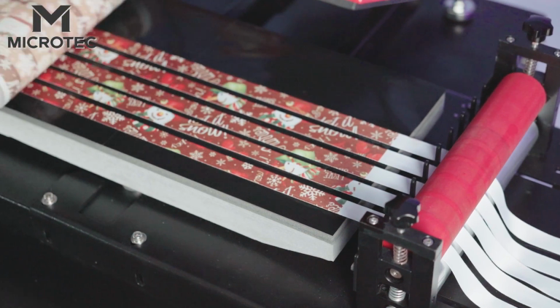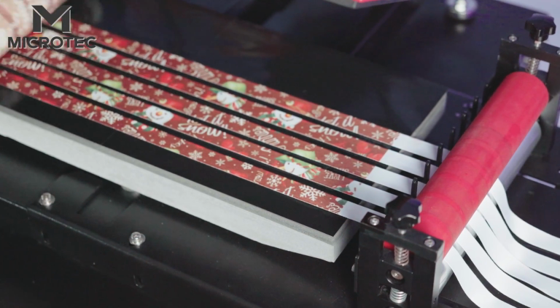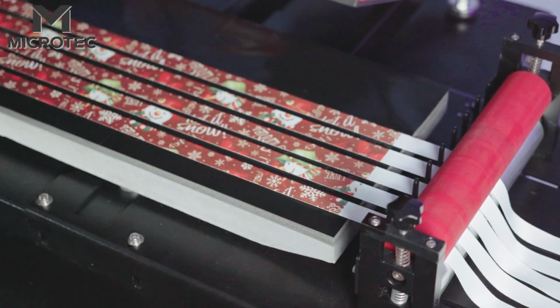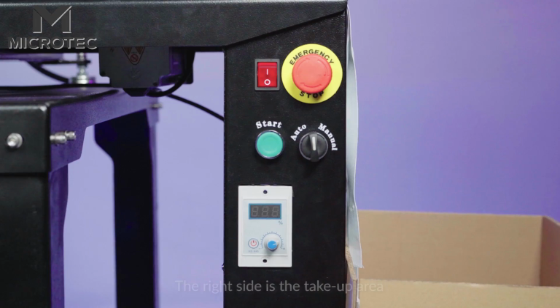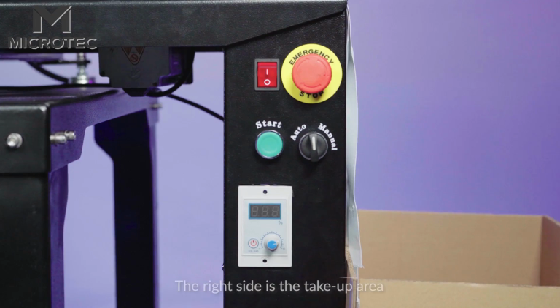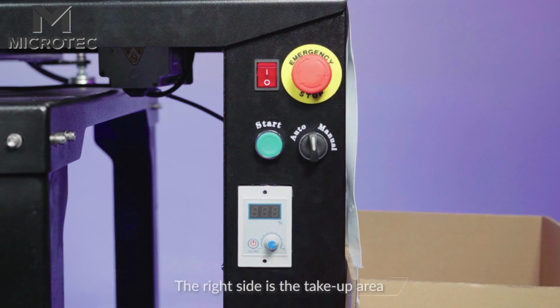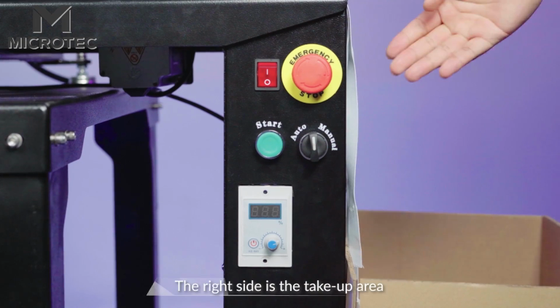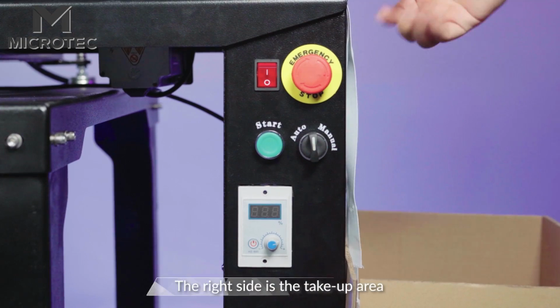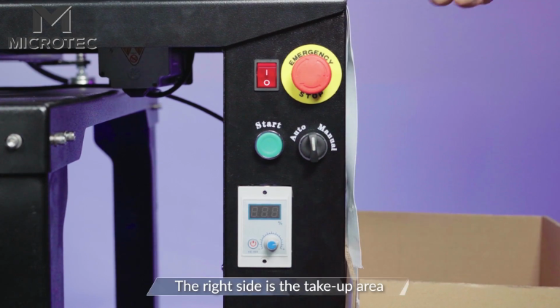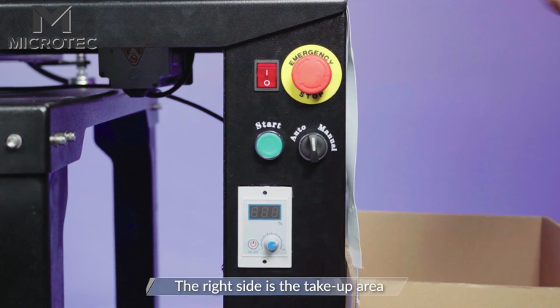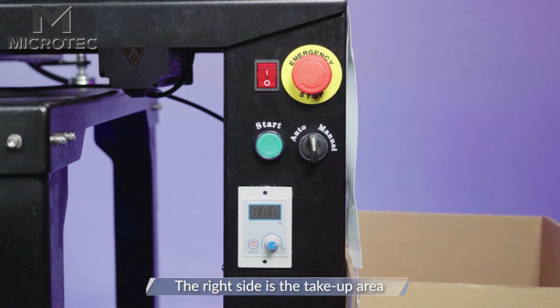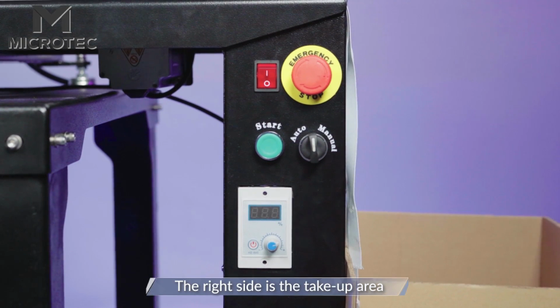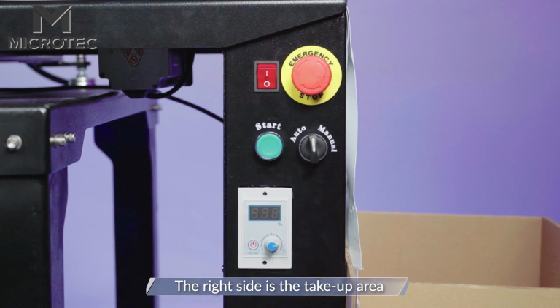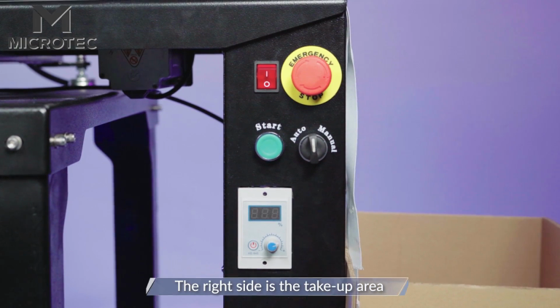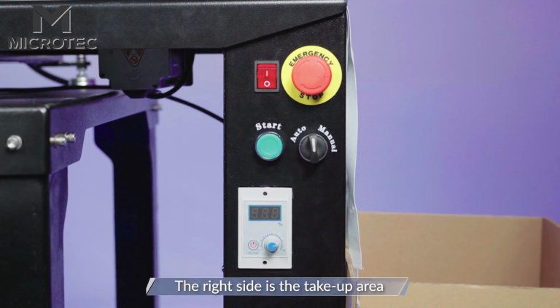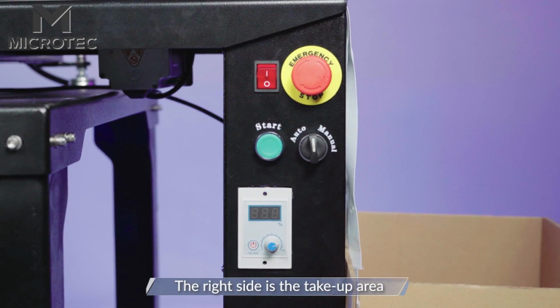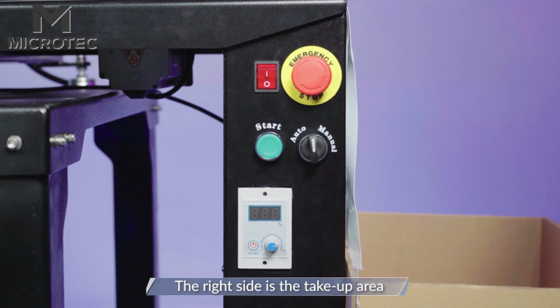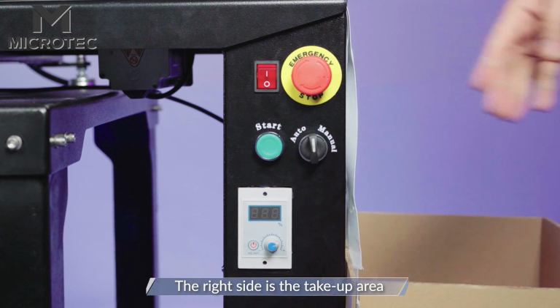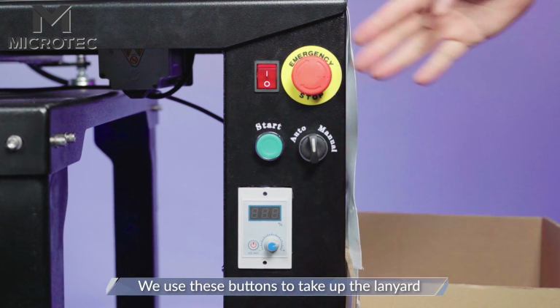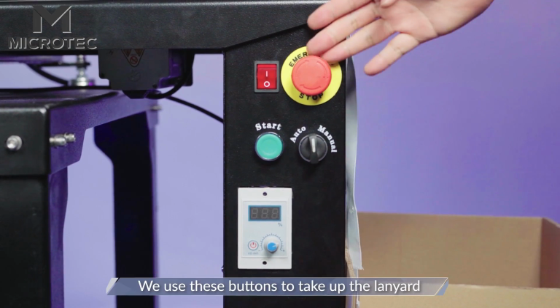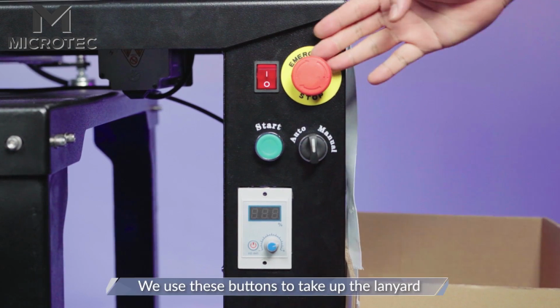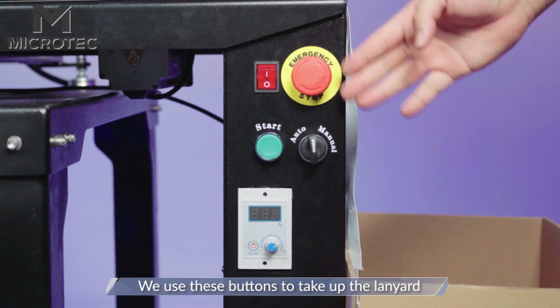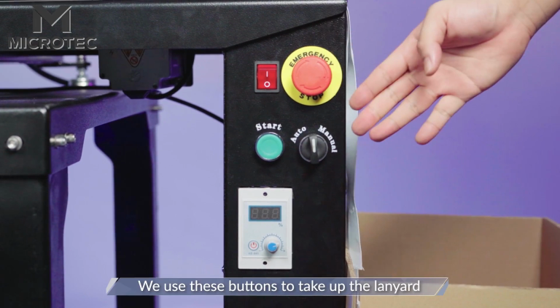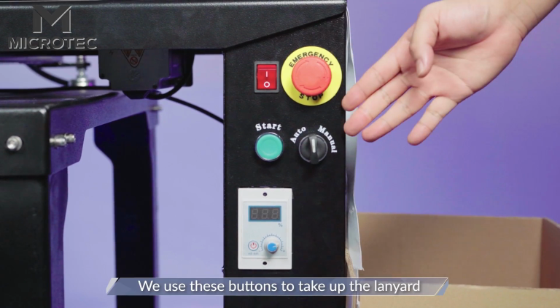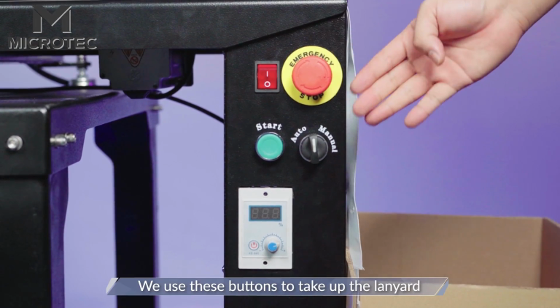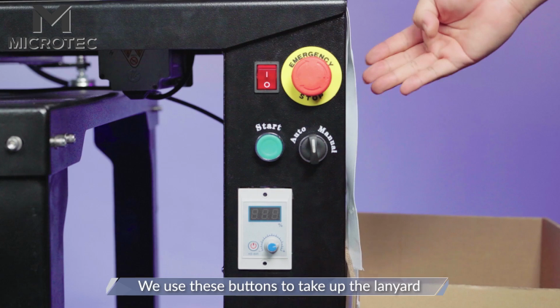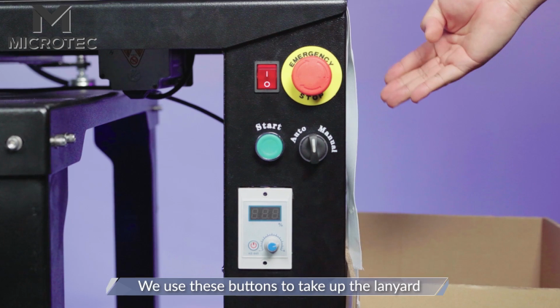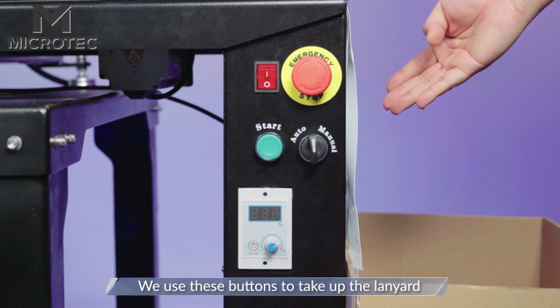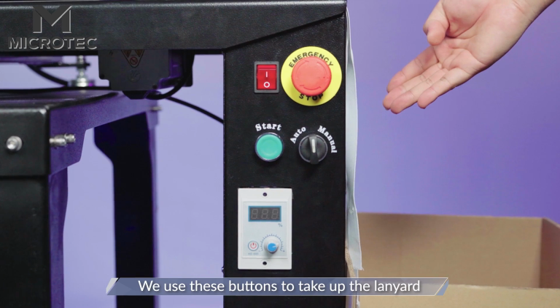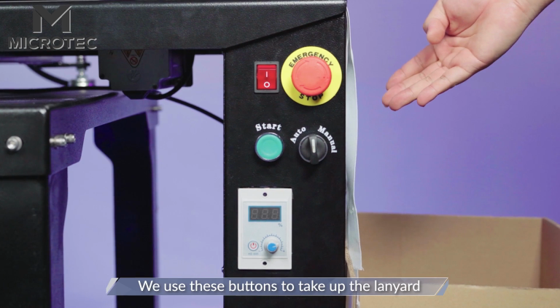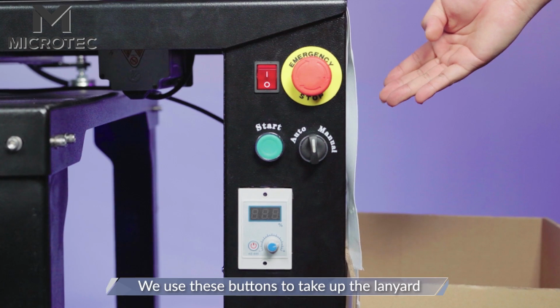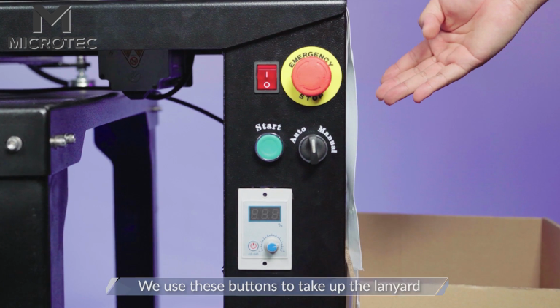The right side is the take-up area; we use these buttons to take up the lanyard.